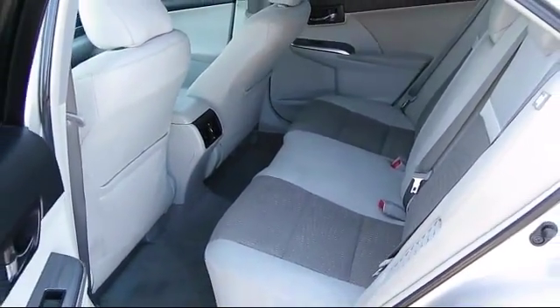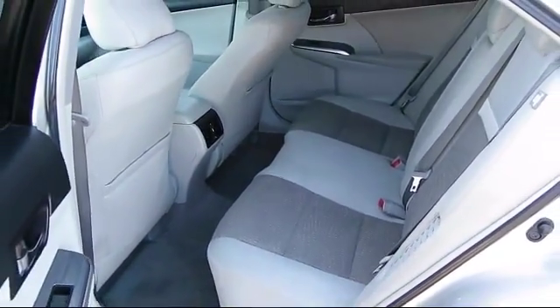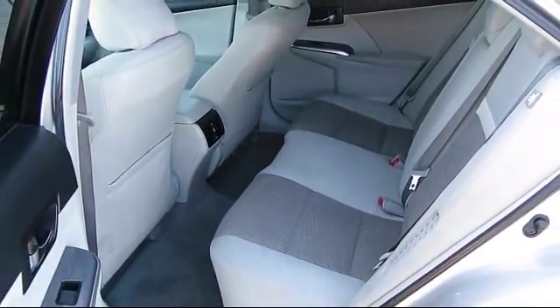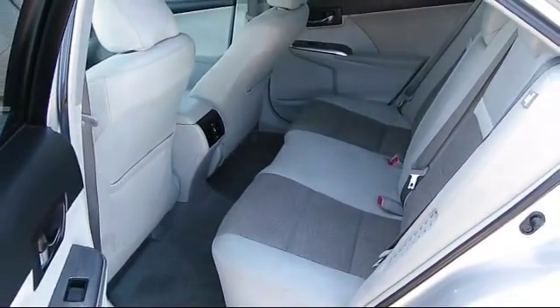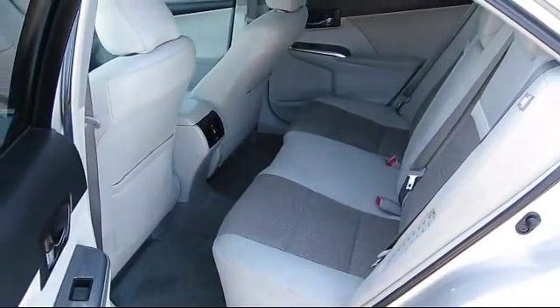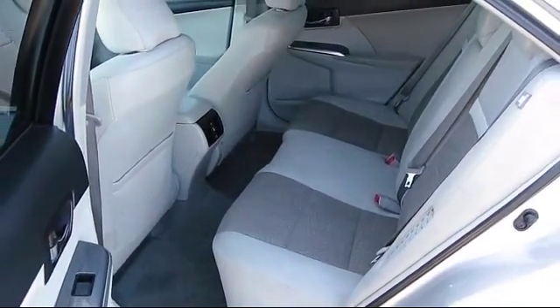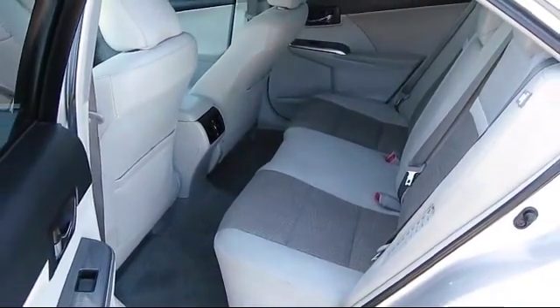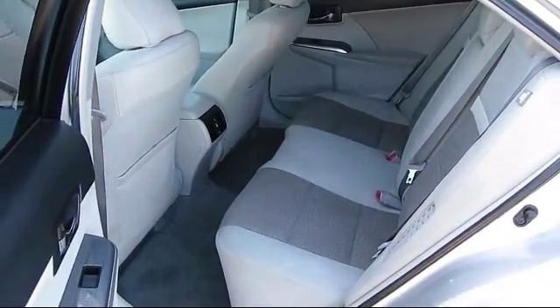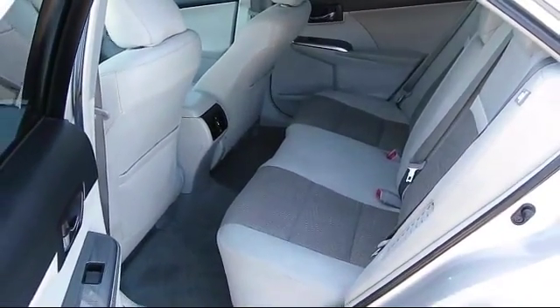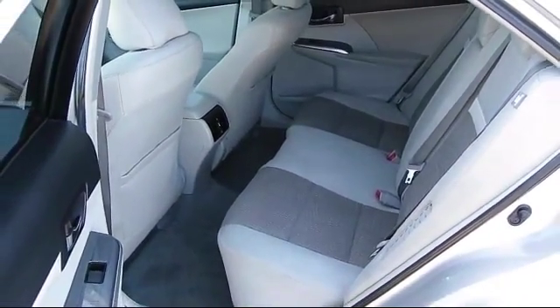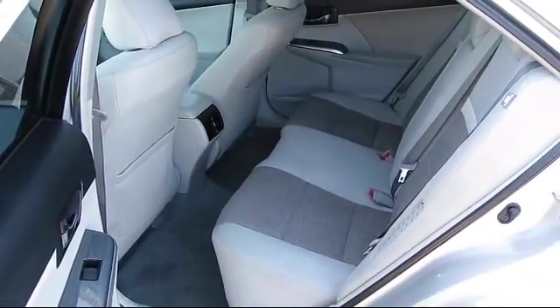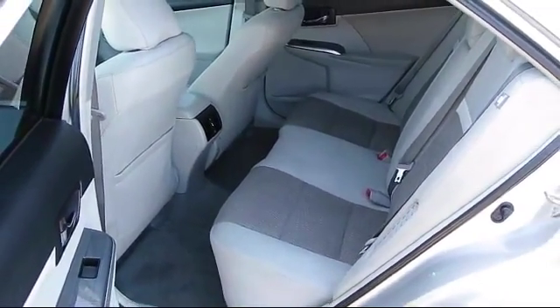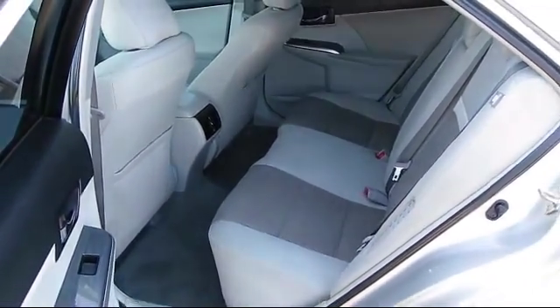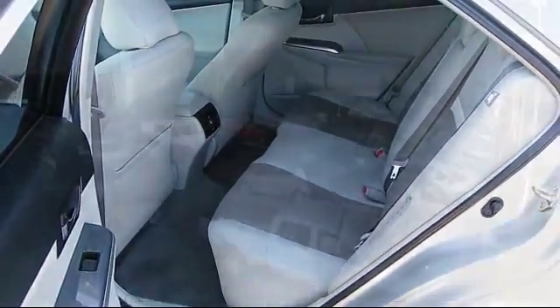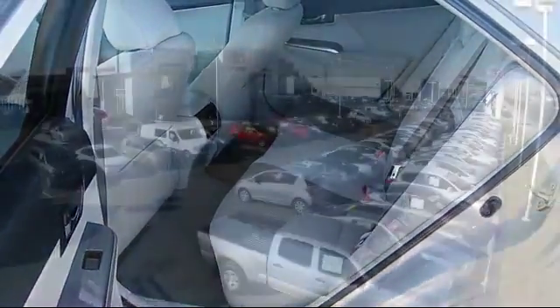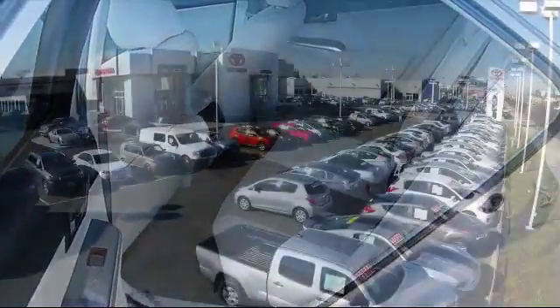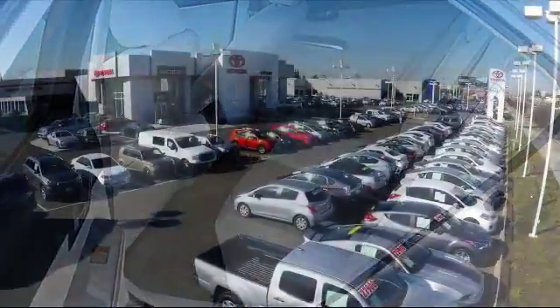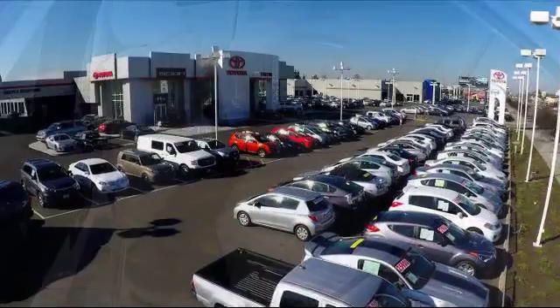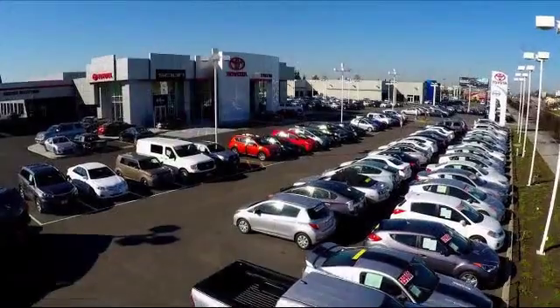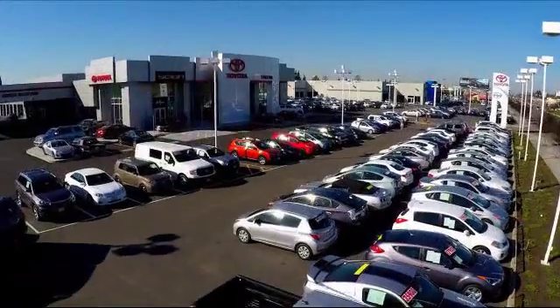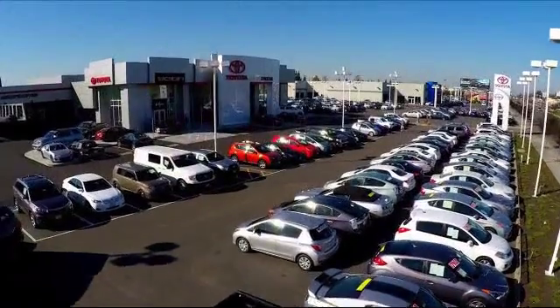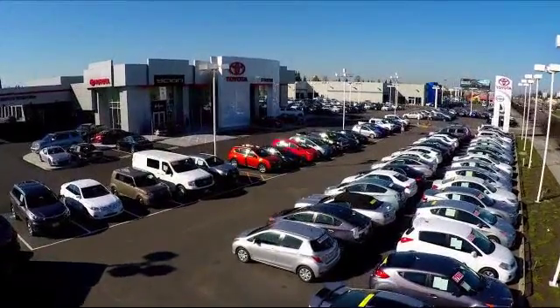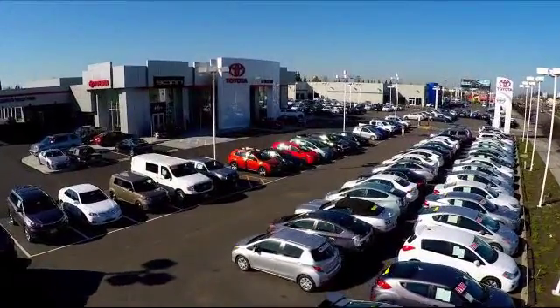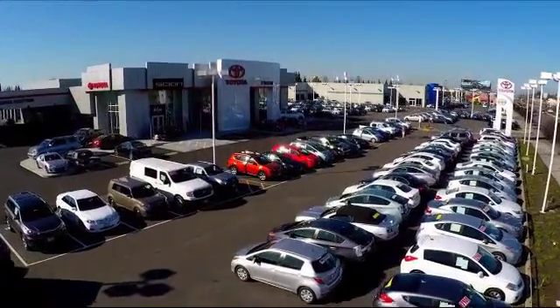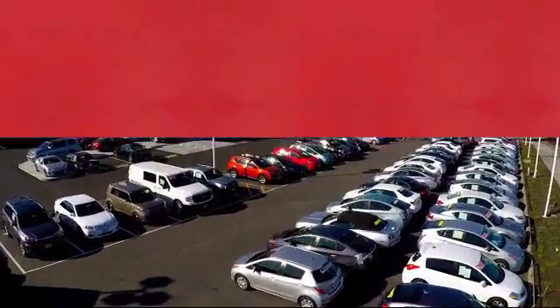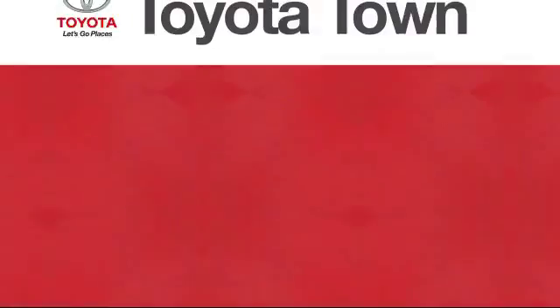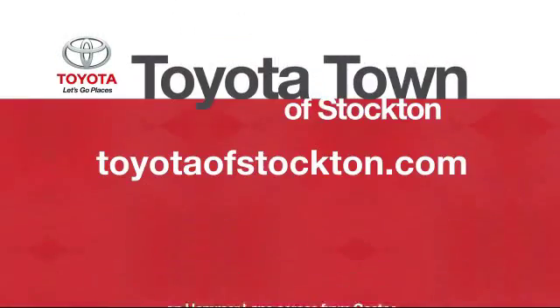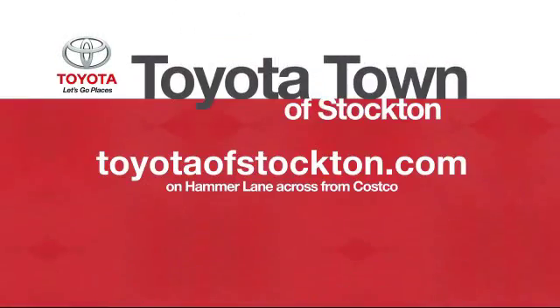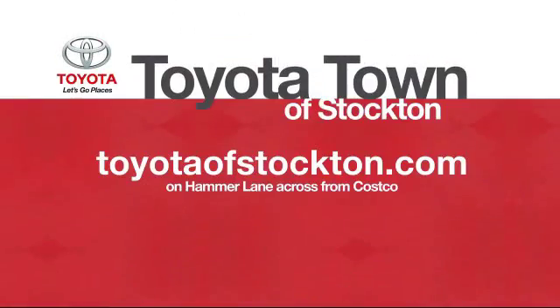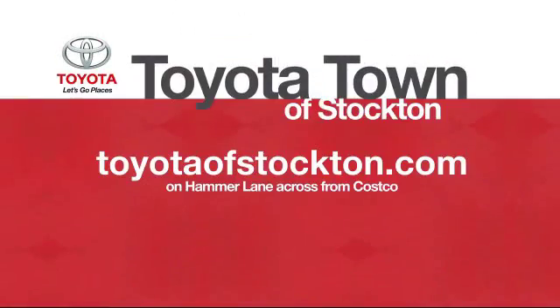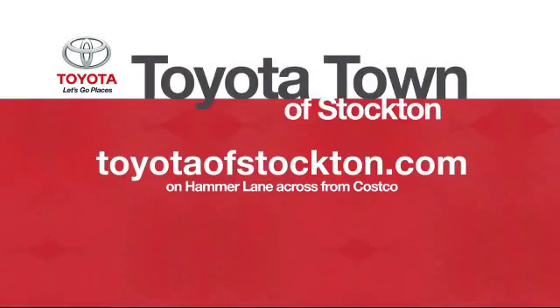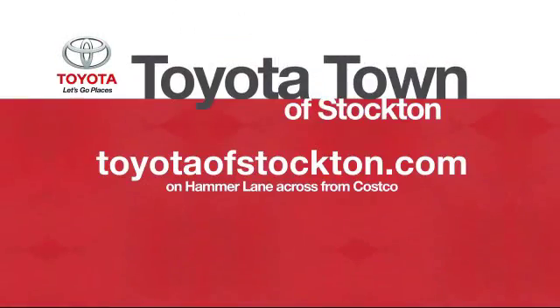Additional benefits include one year of roadside assistance, Carfax vehicle history report, and more.